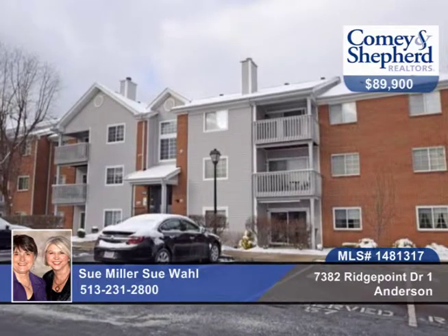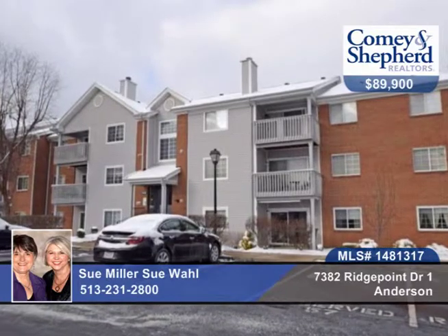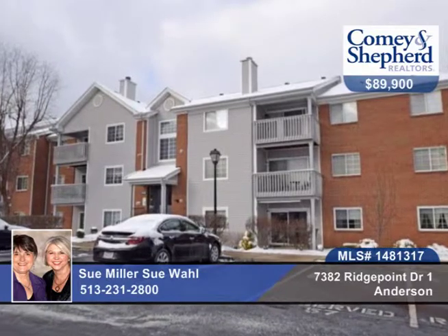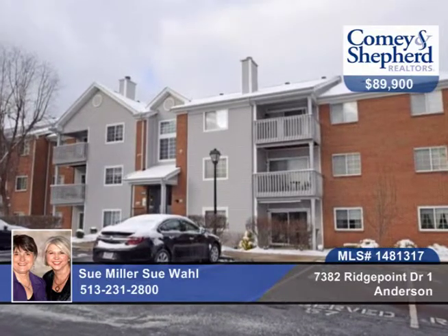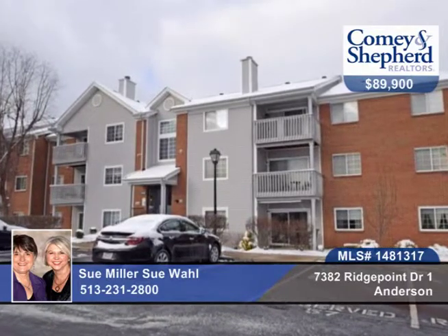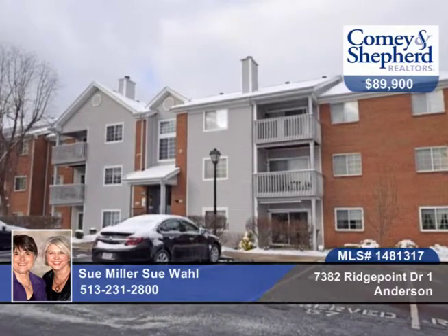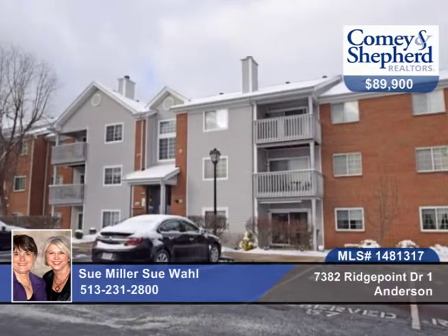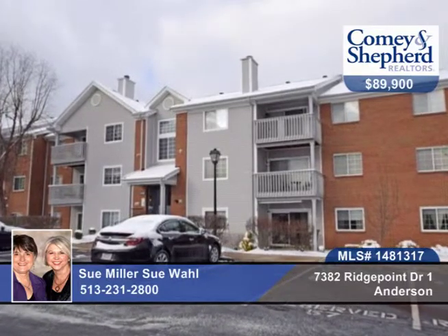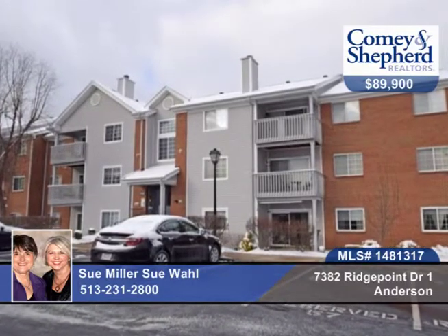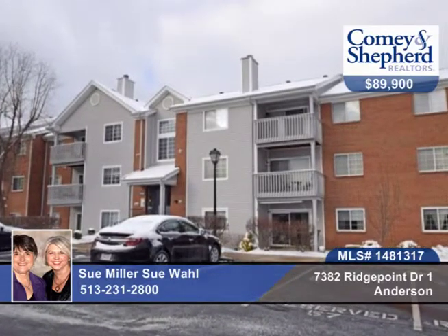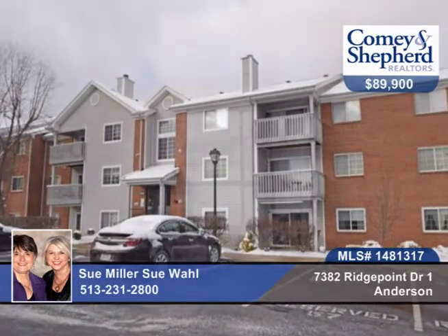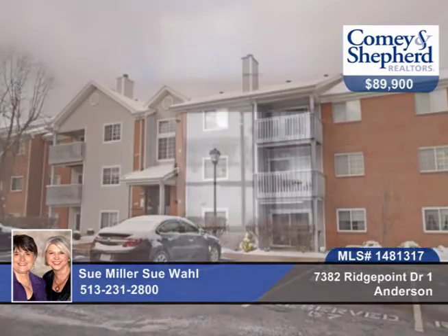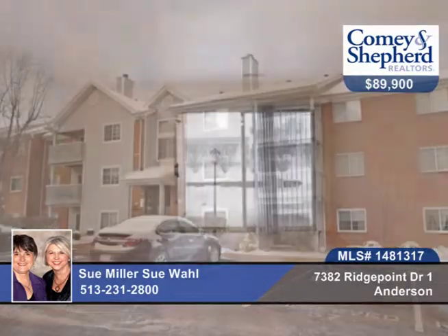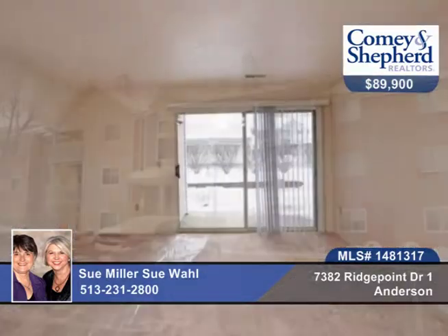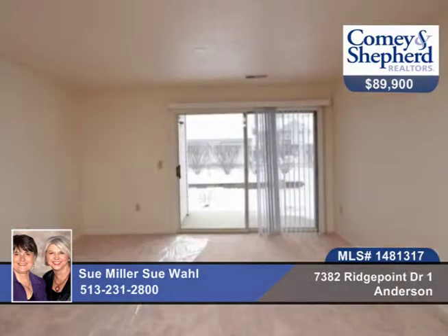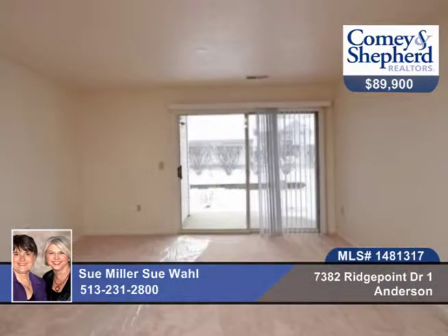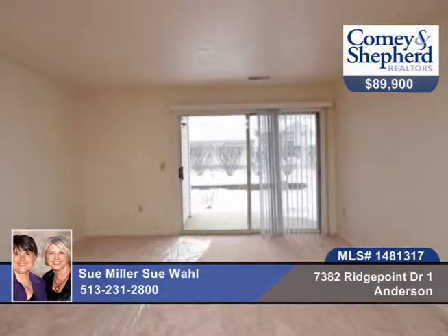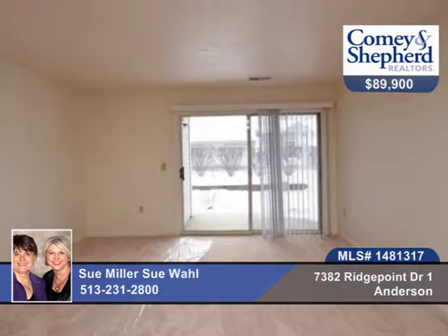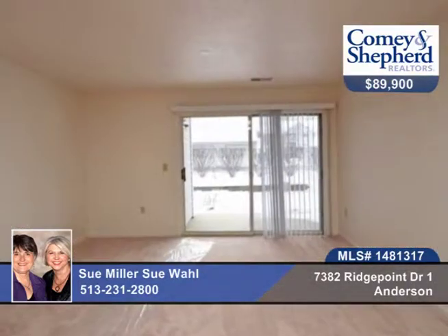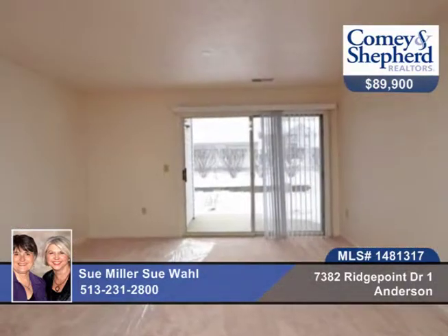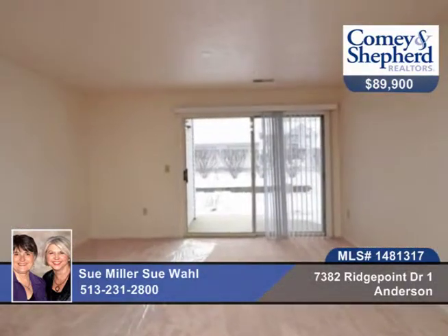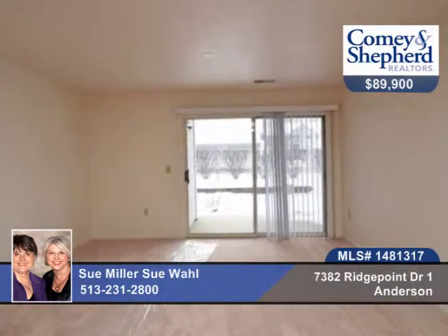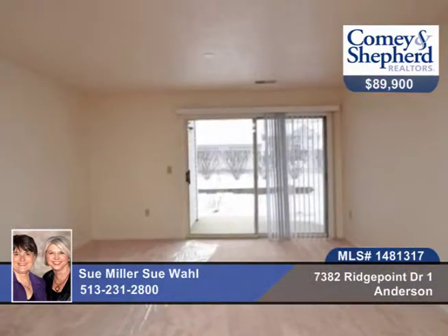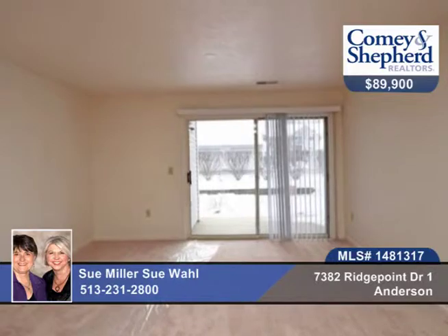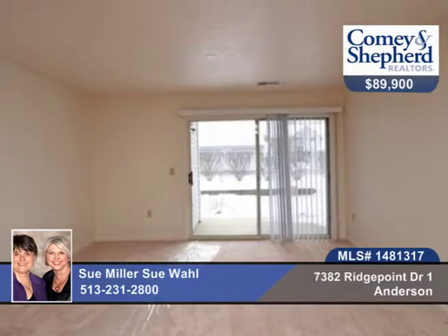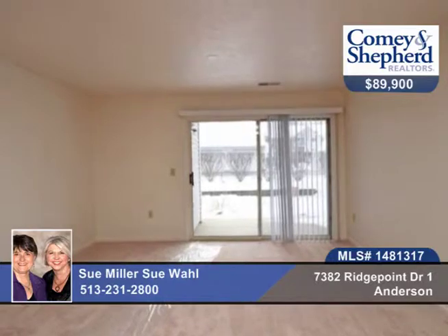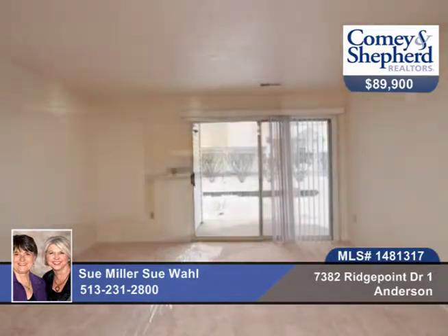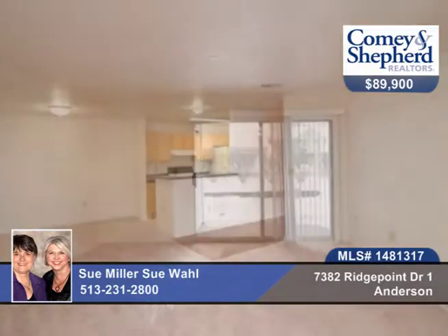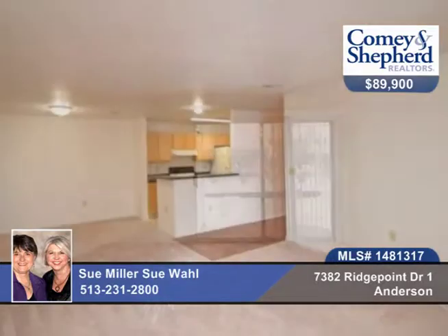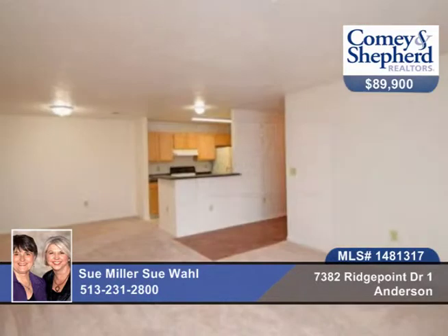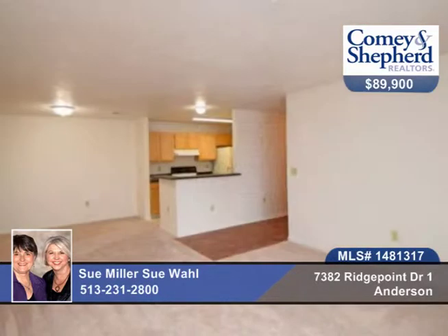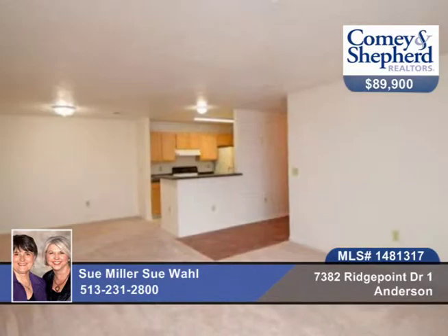This home is being sold as-is to settle an estate. This is a great garden-level two-bedroom split plan.